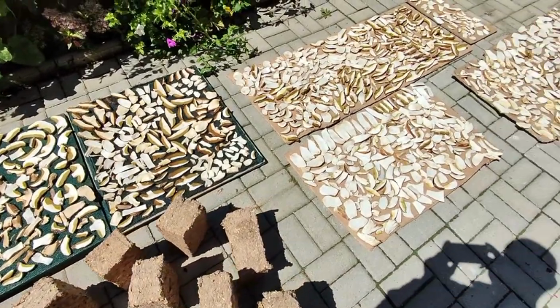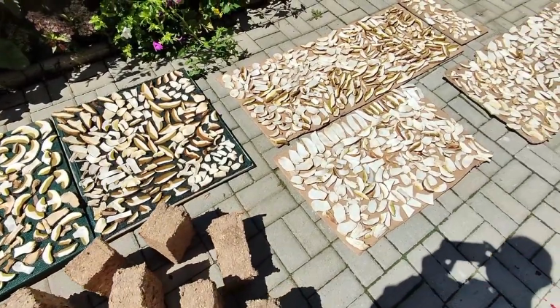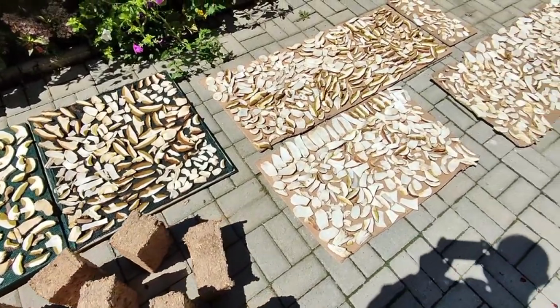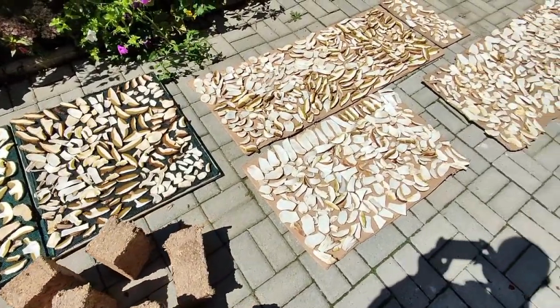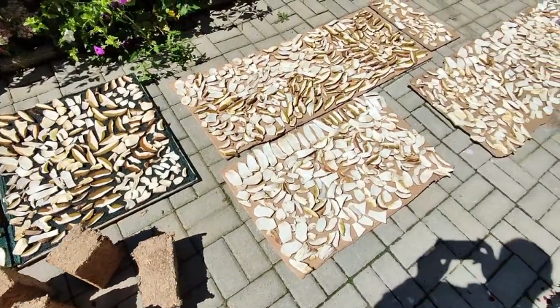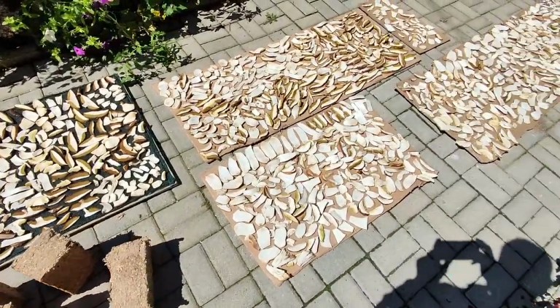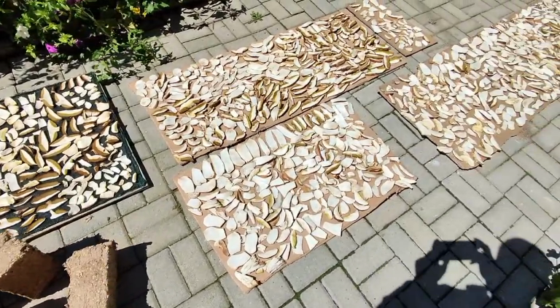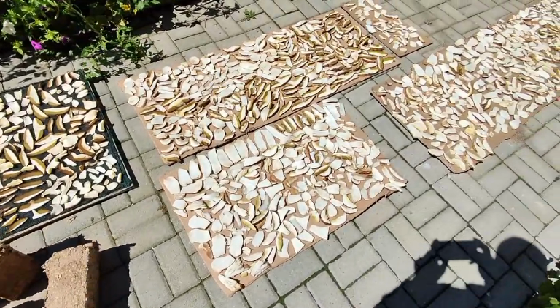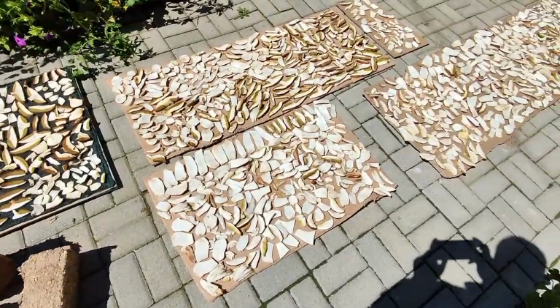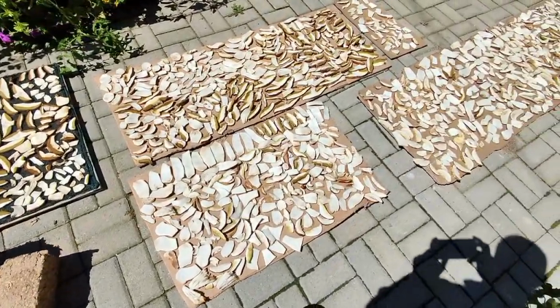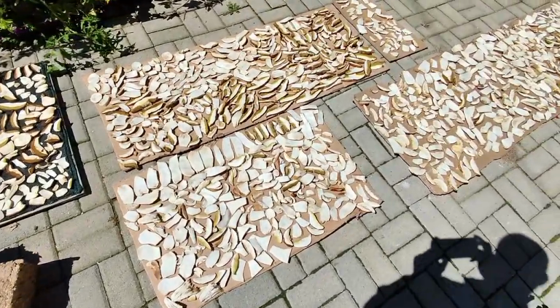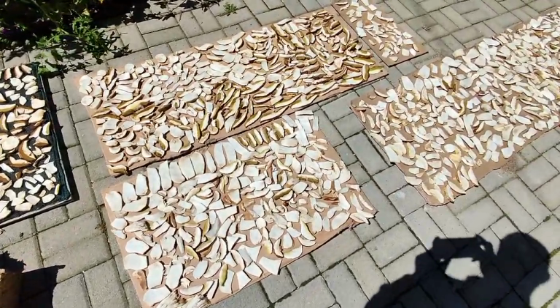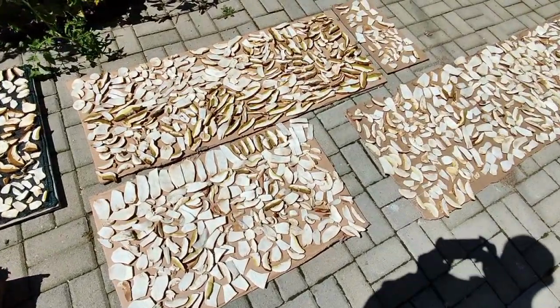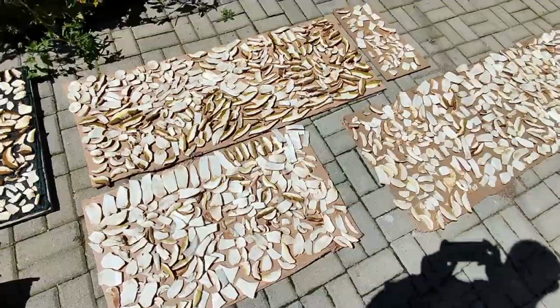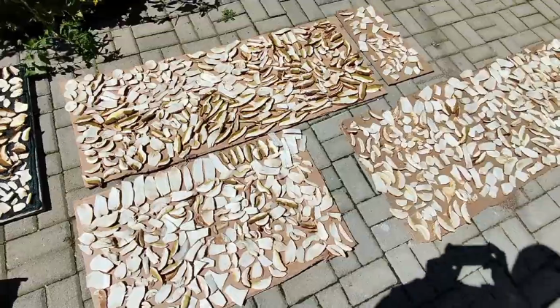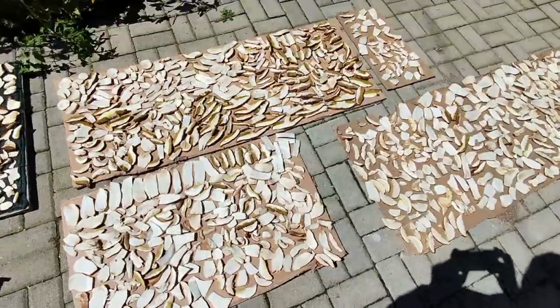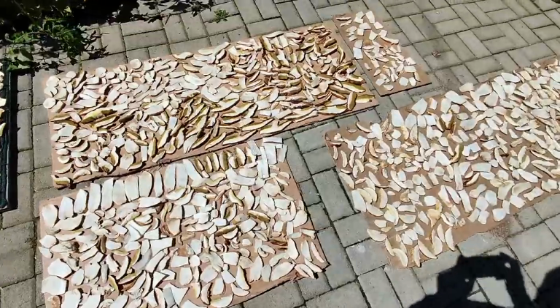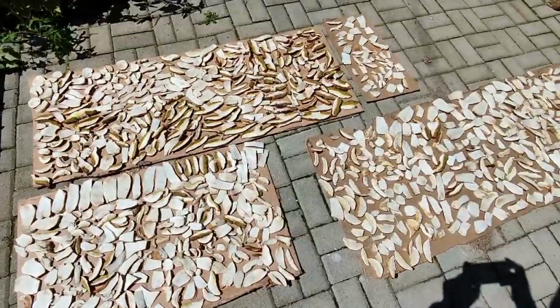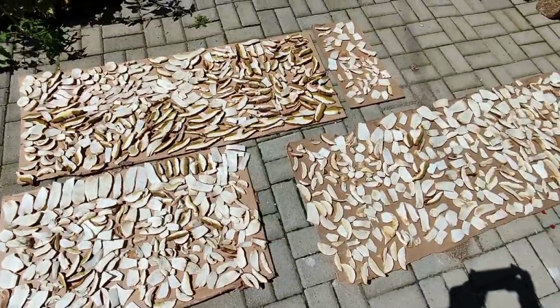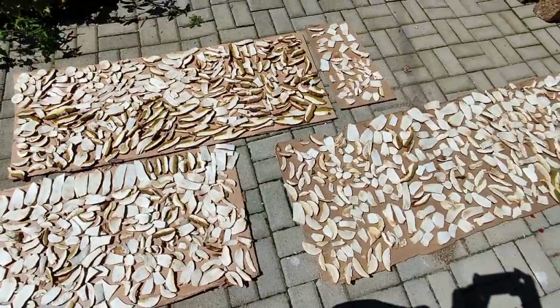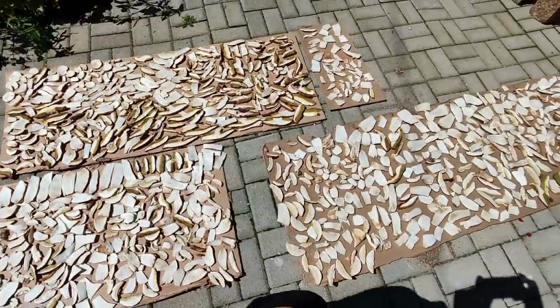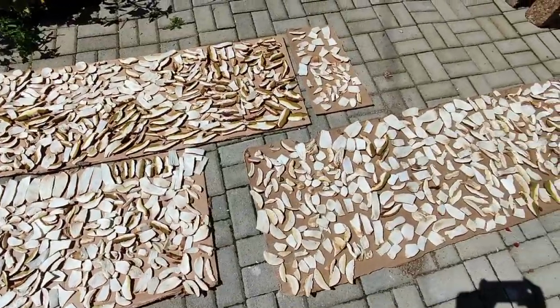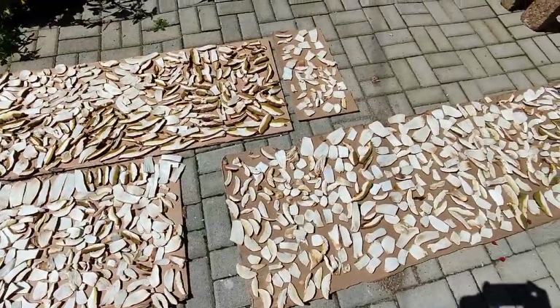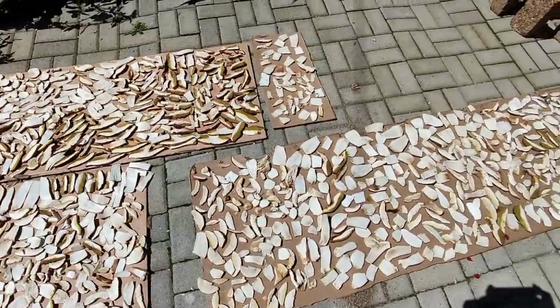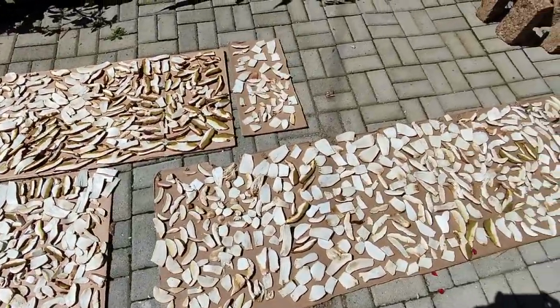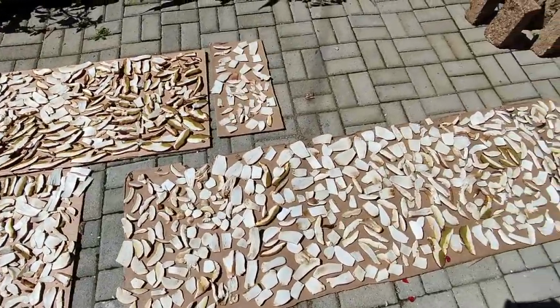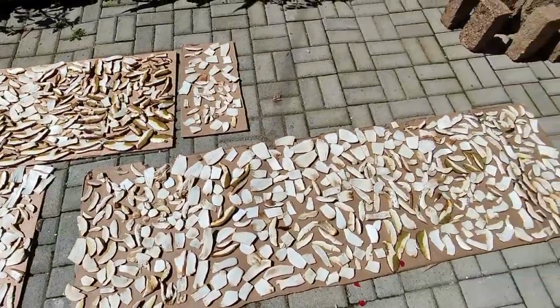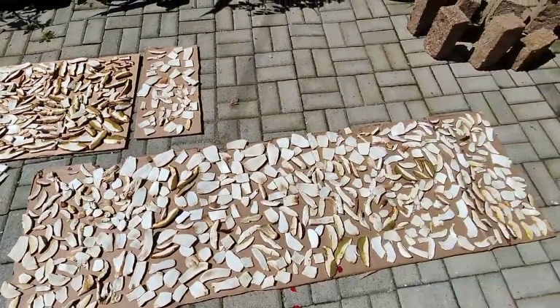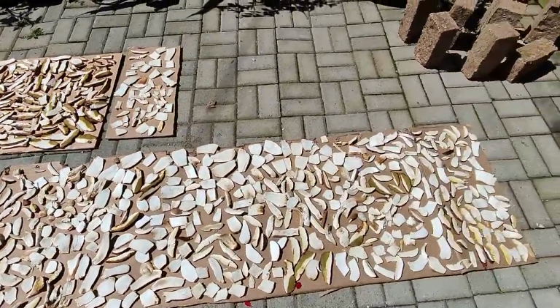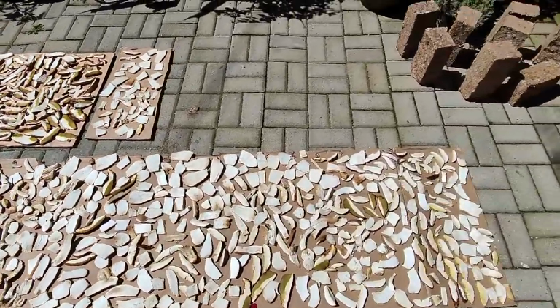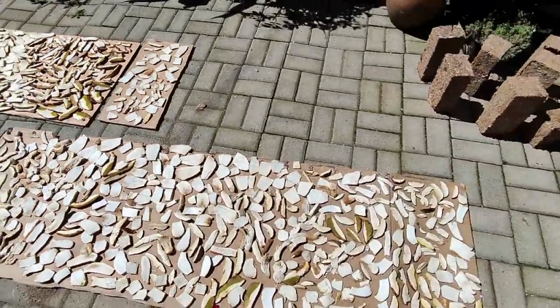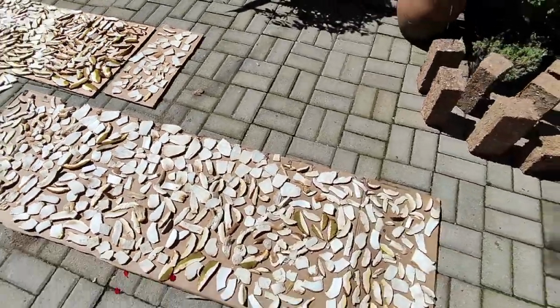Once dried, they can be sold or they can be used as spices for soups and stews in wintertime.